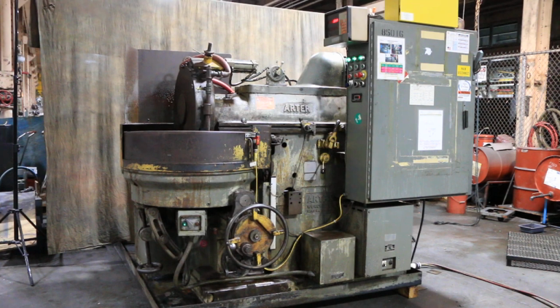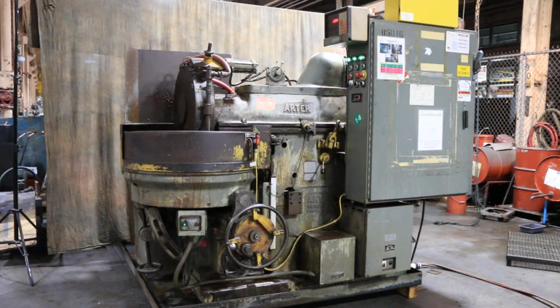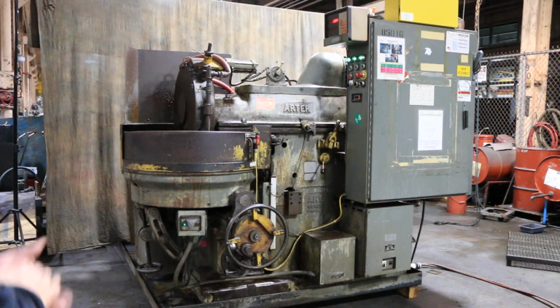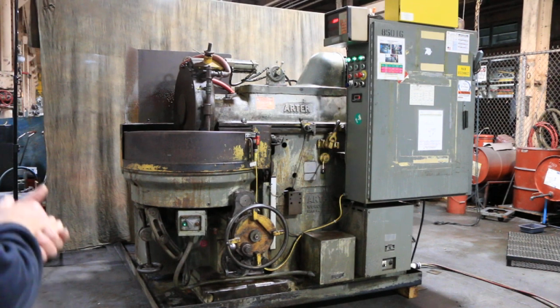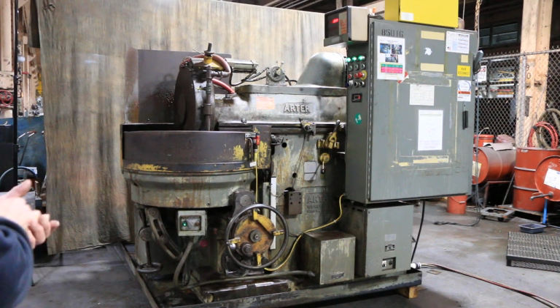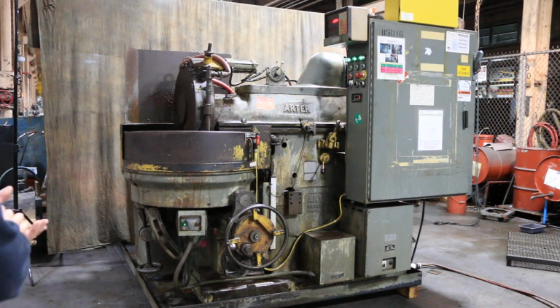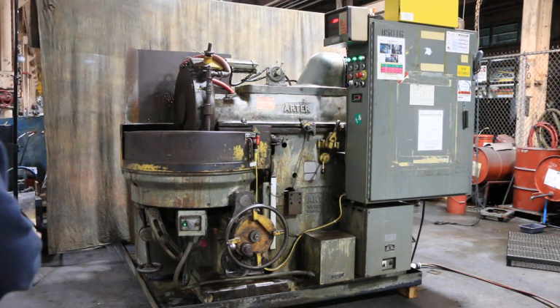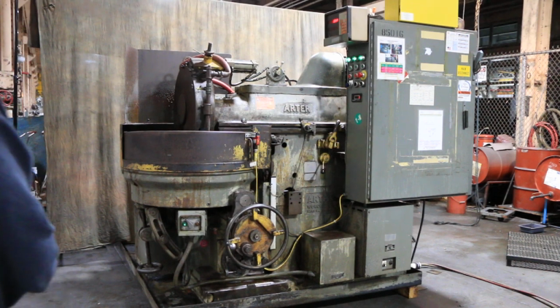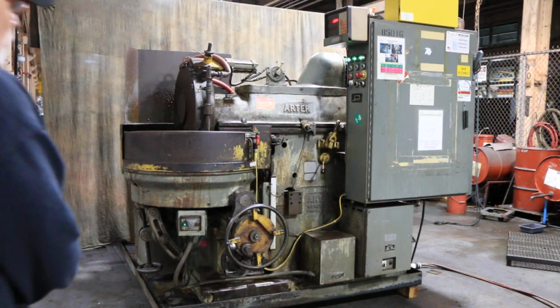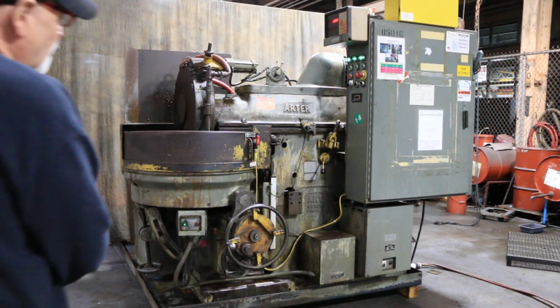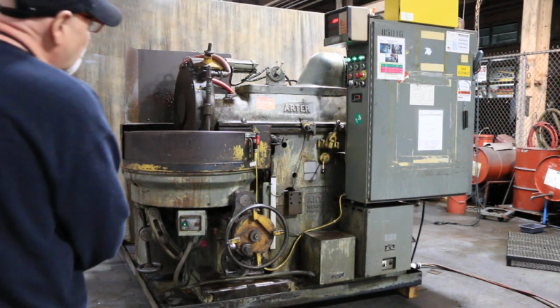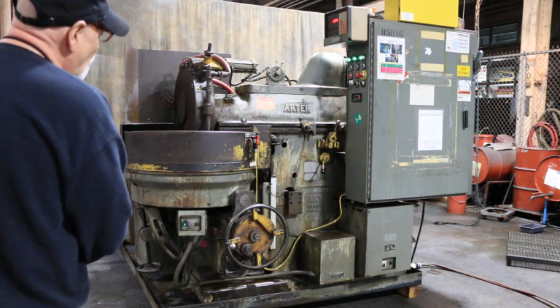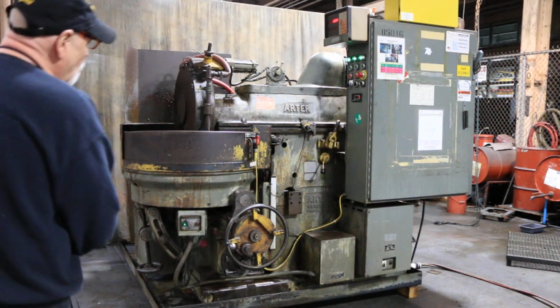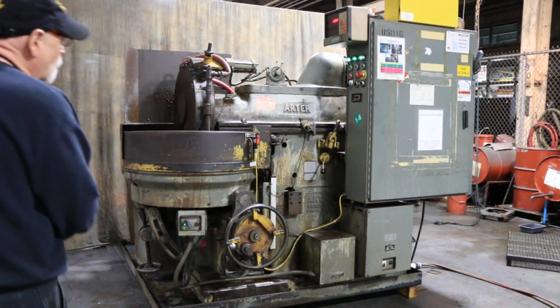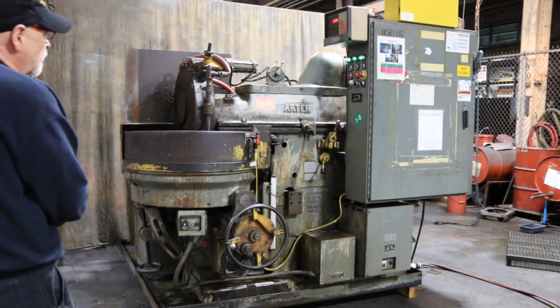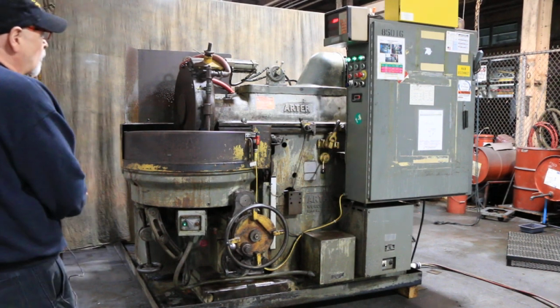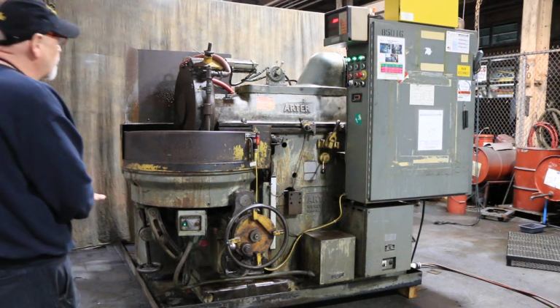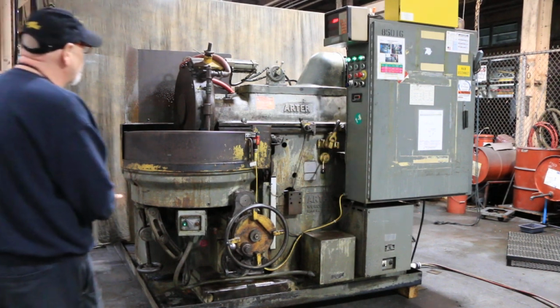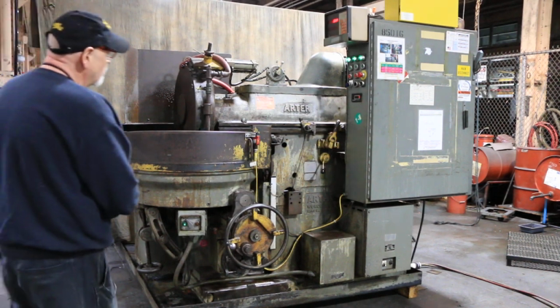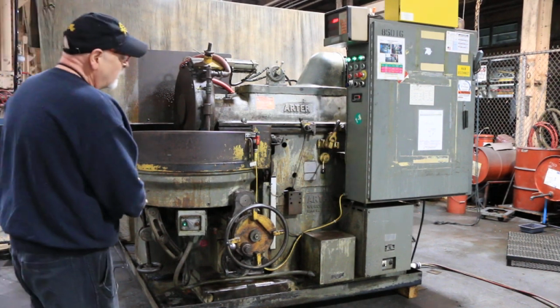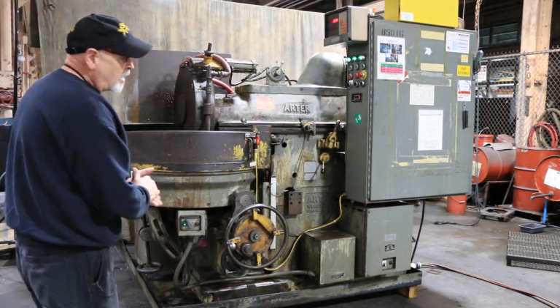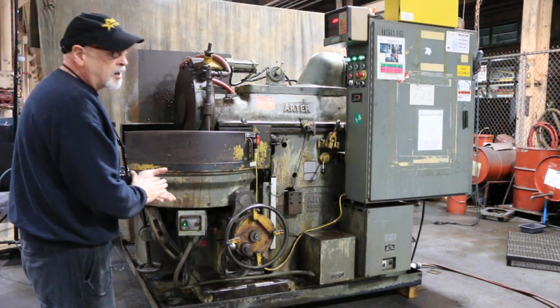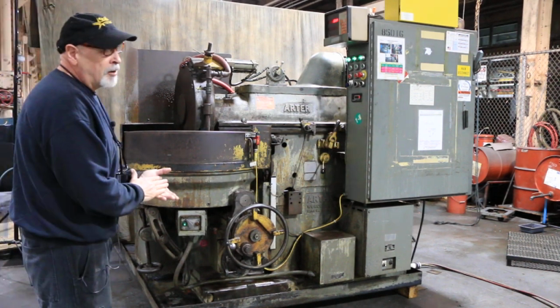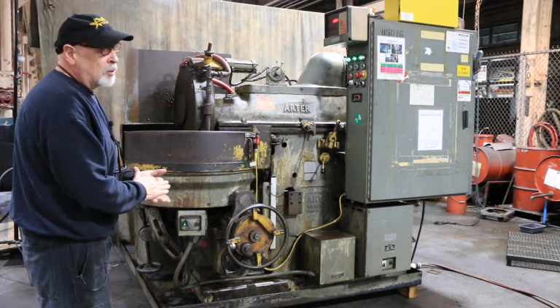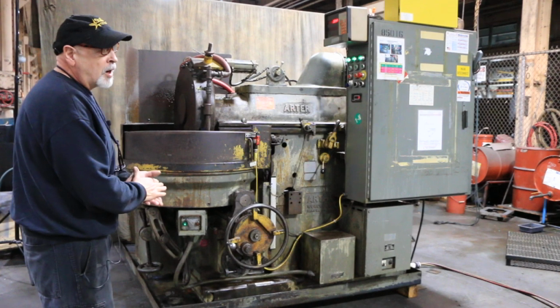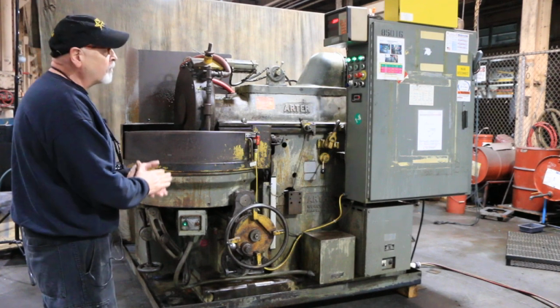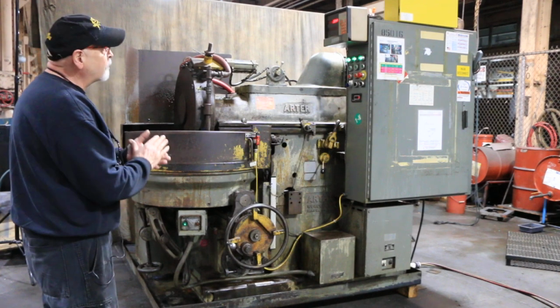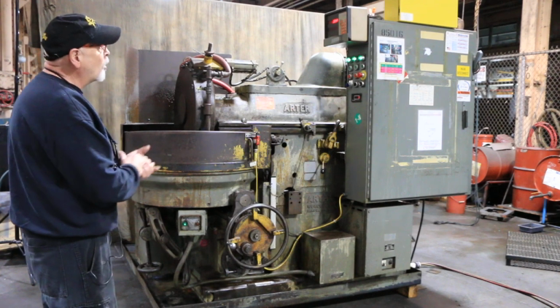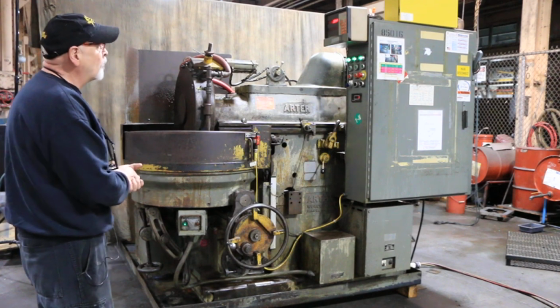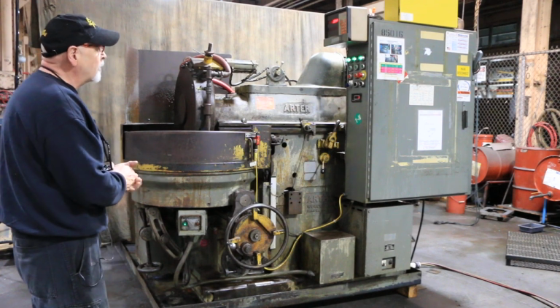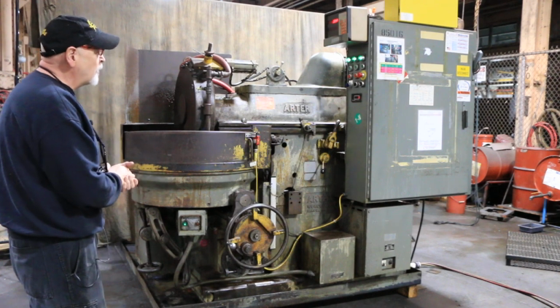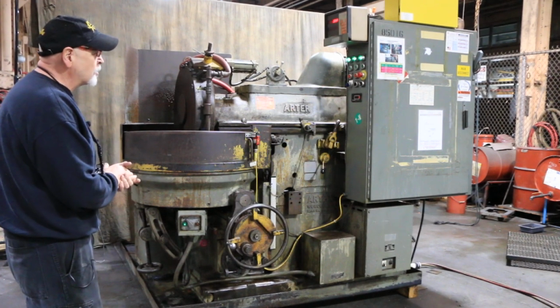This is an Arda B24 rotary grinder, currently wired for 440 volts.